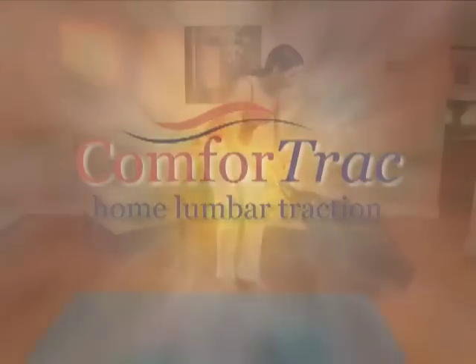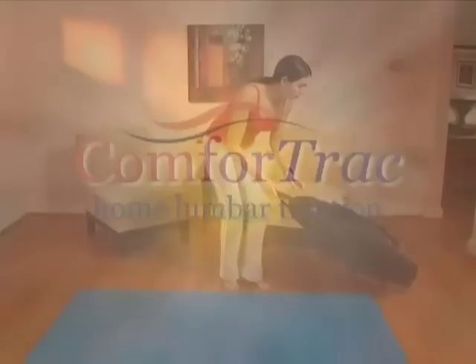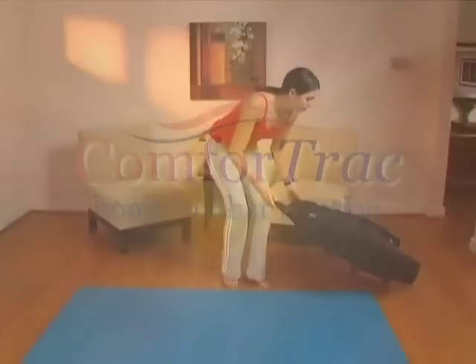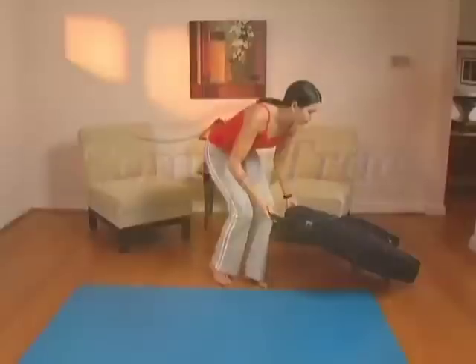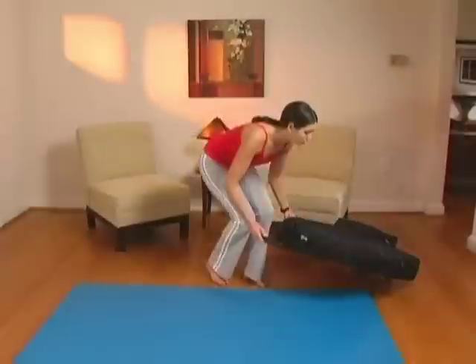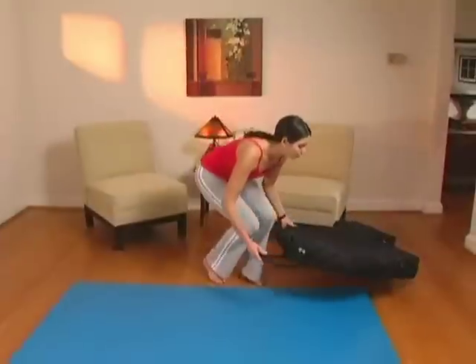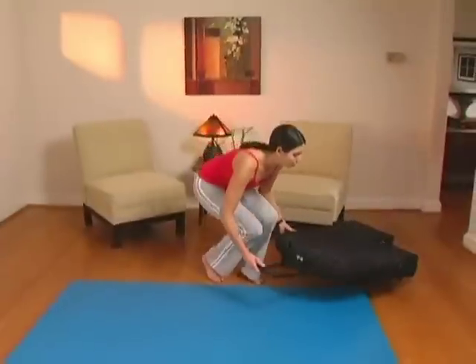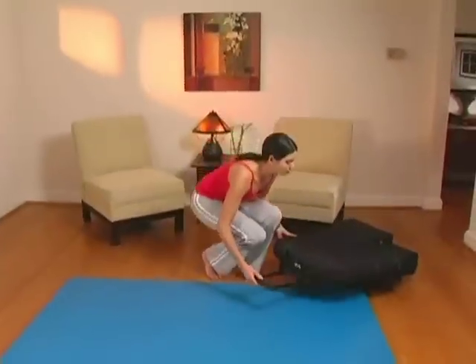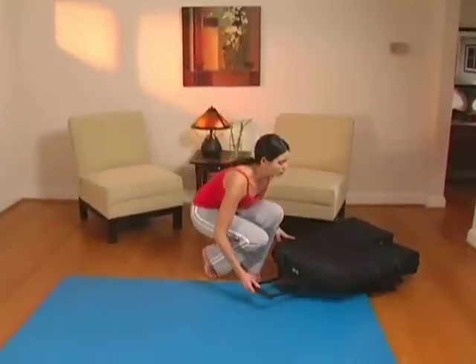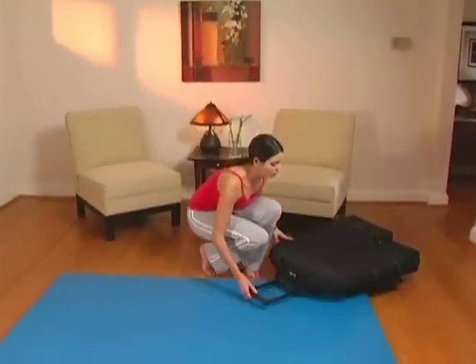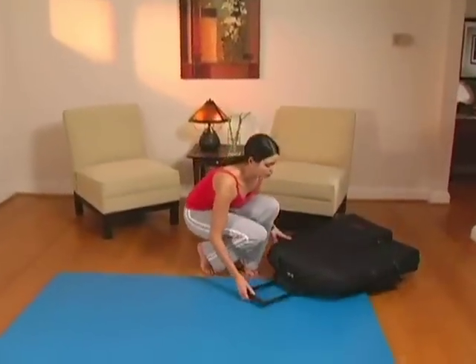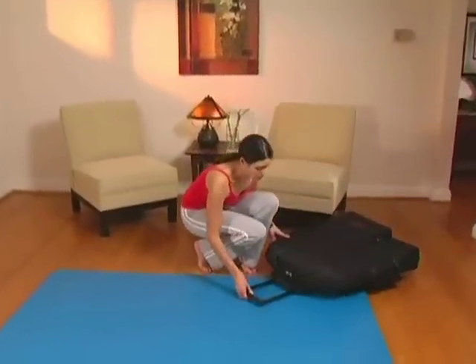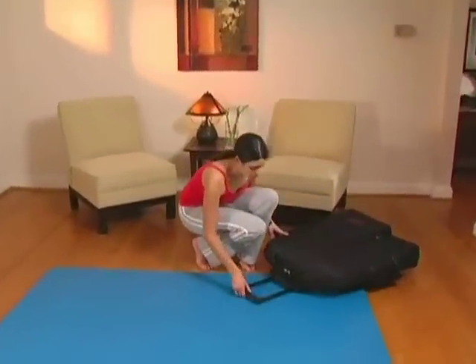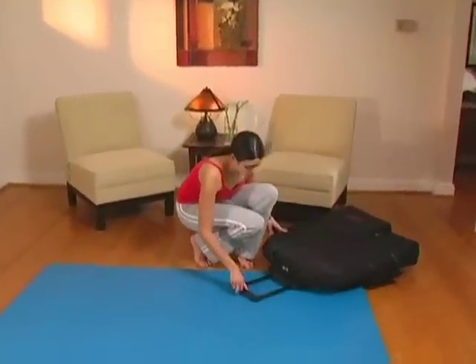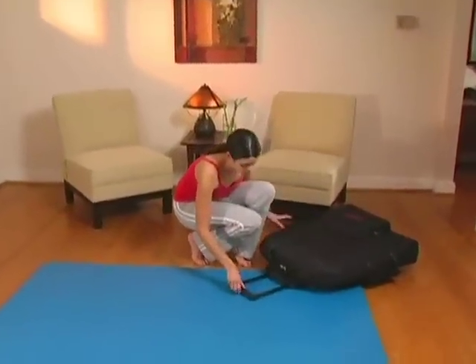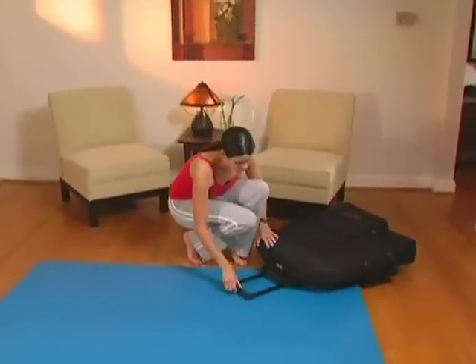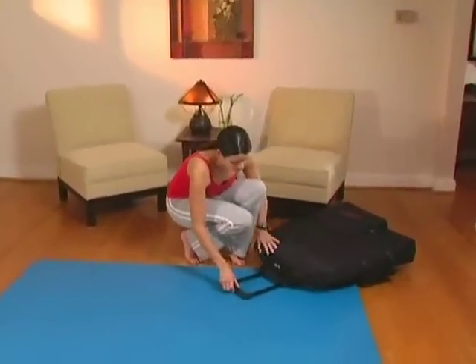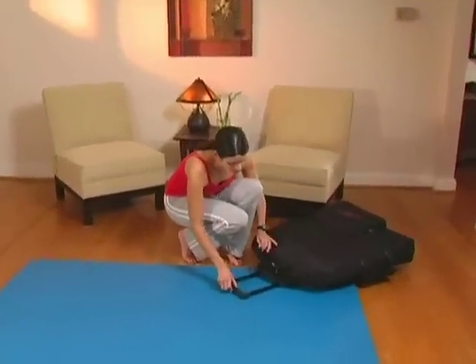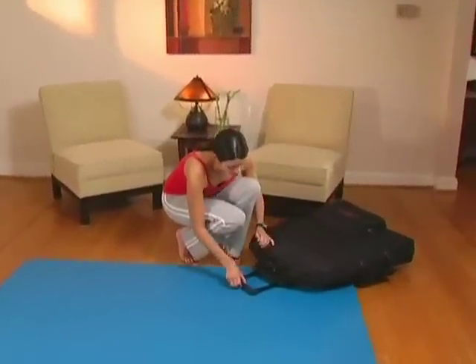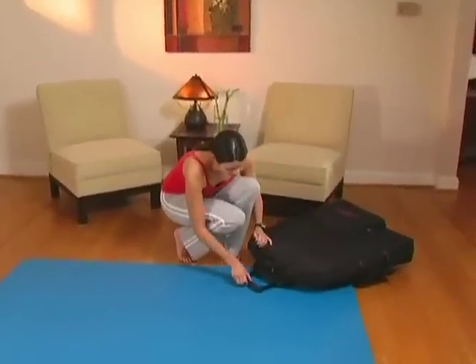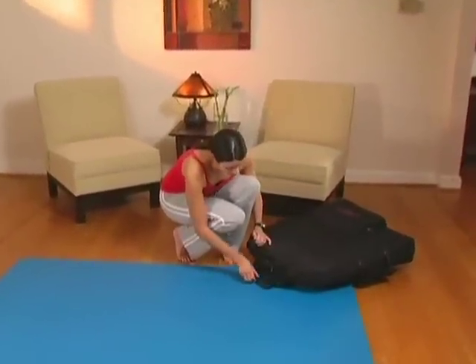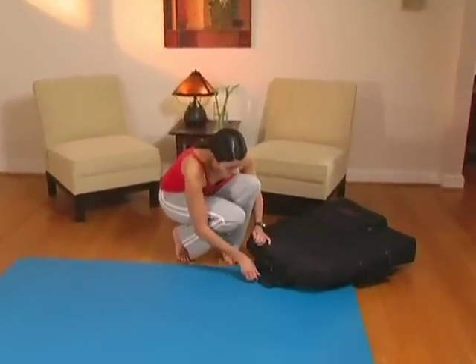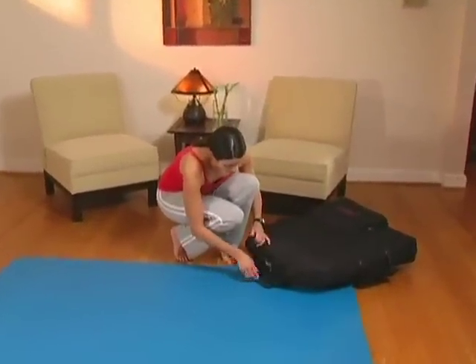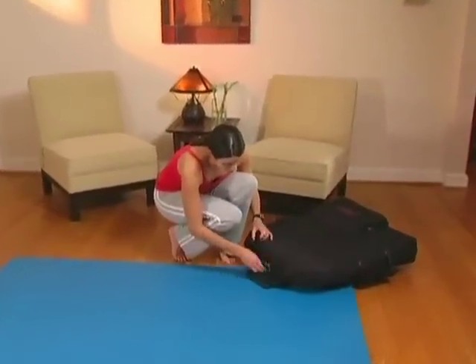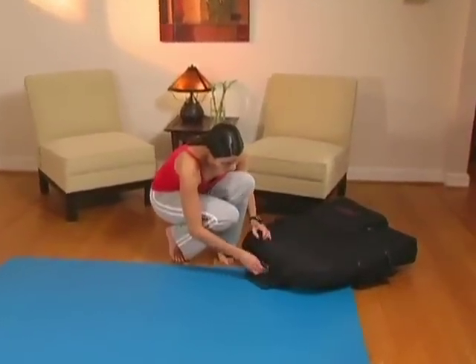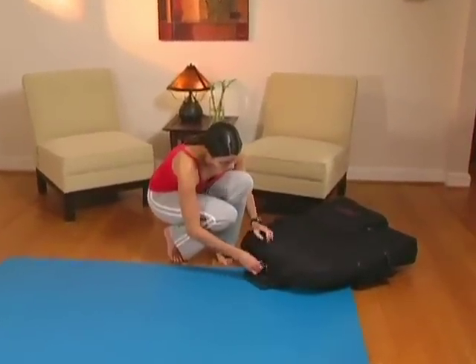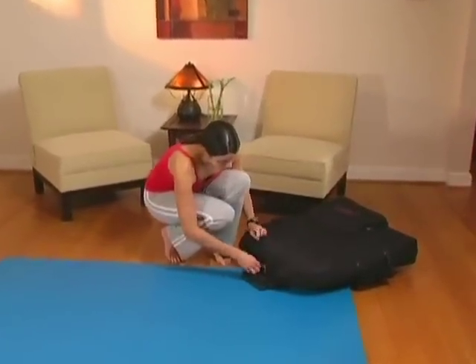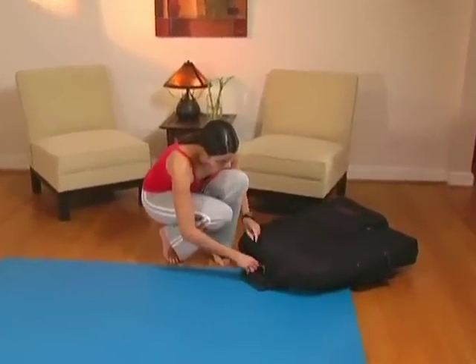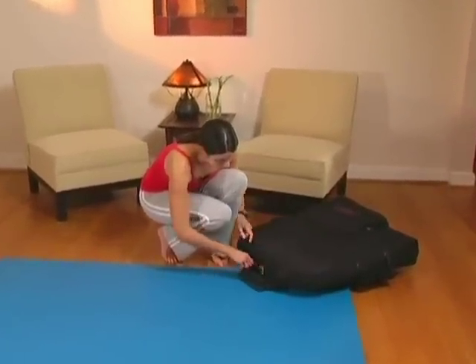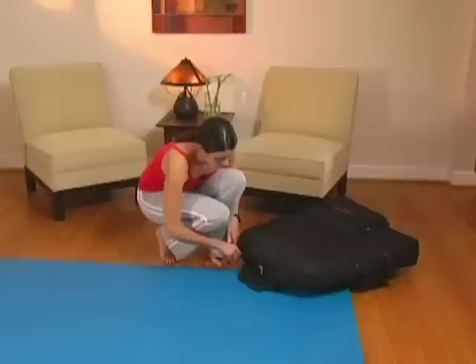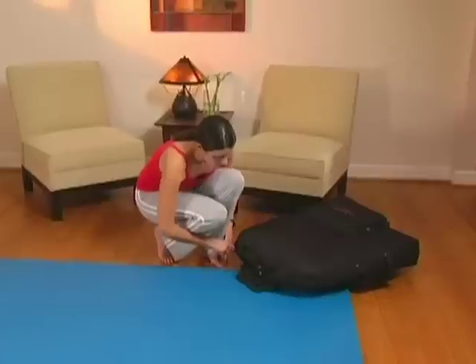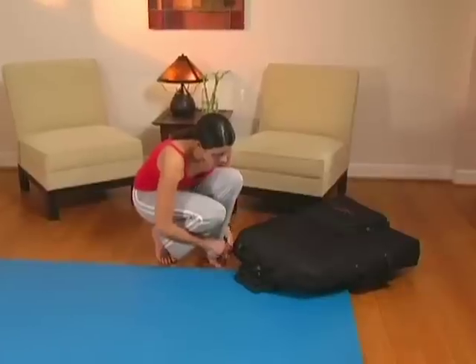Congratulations on selecting ComfortTrack, the most advanced home lumbar traction system available.